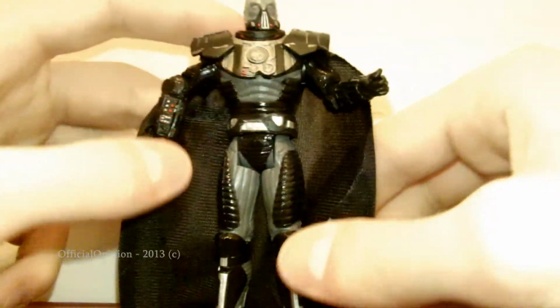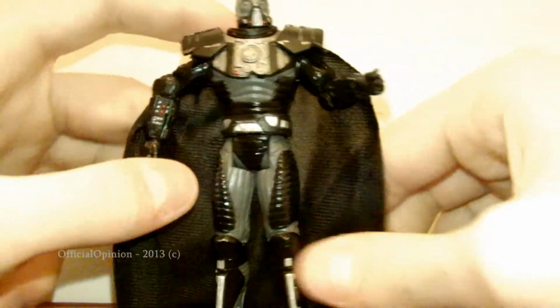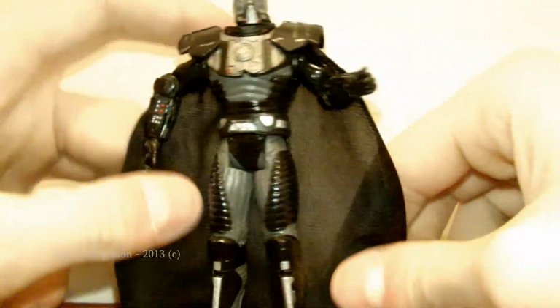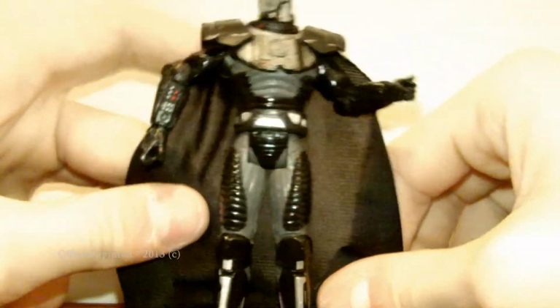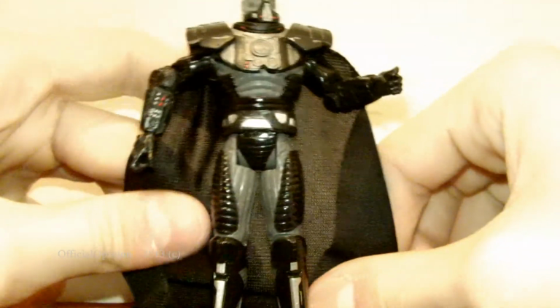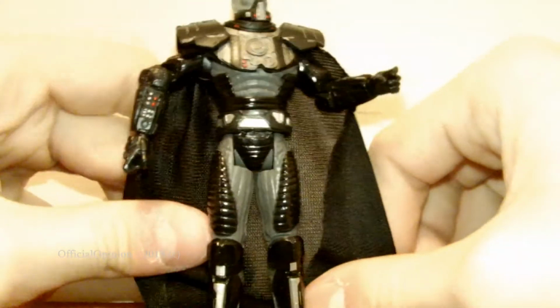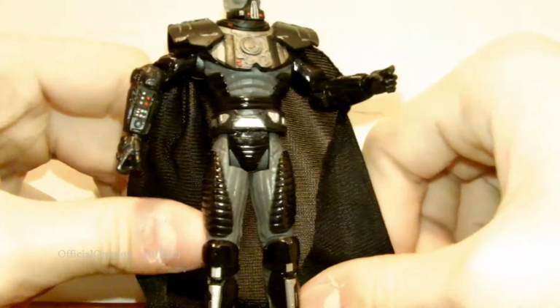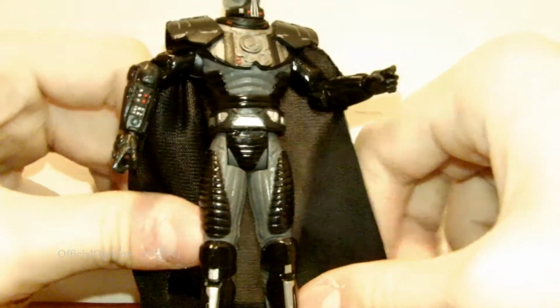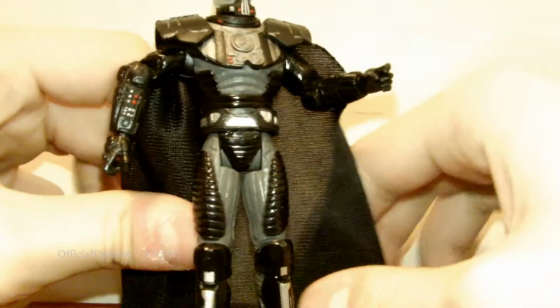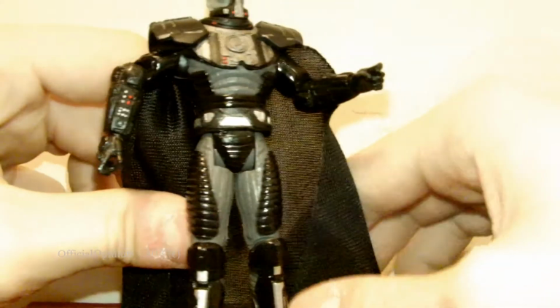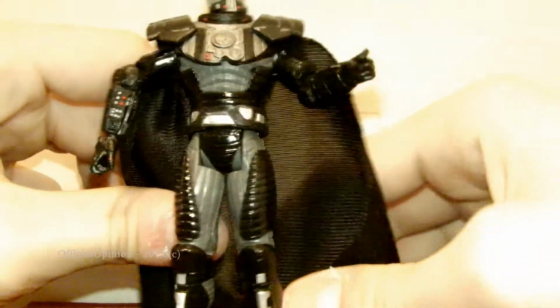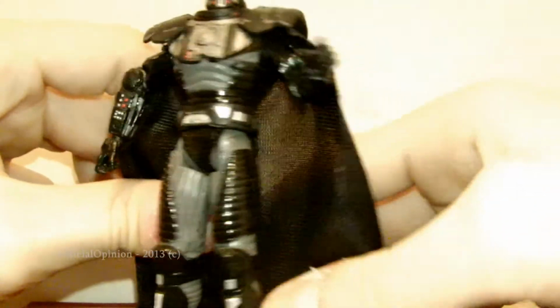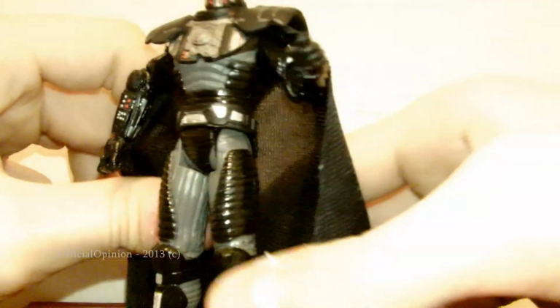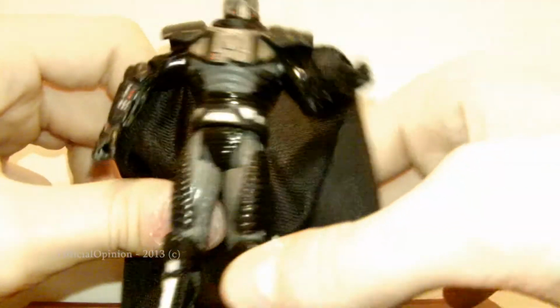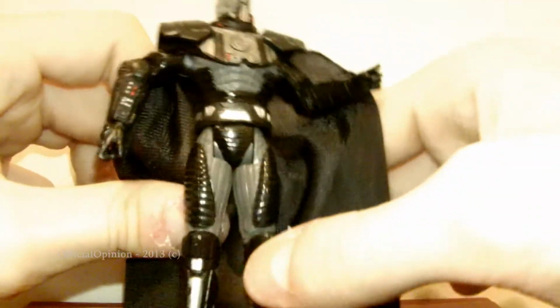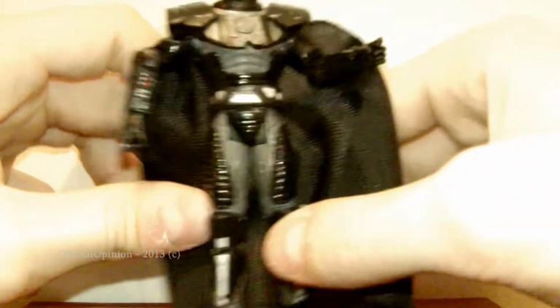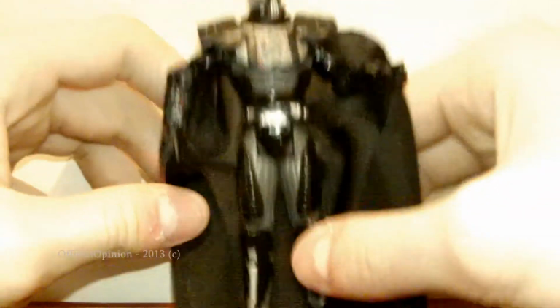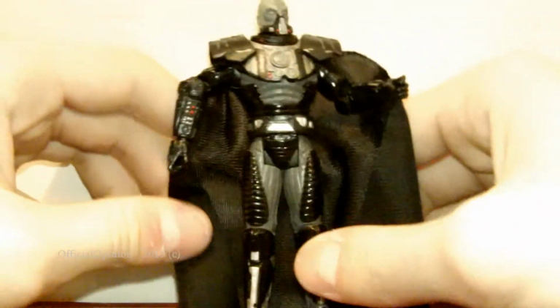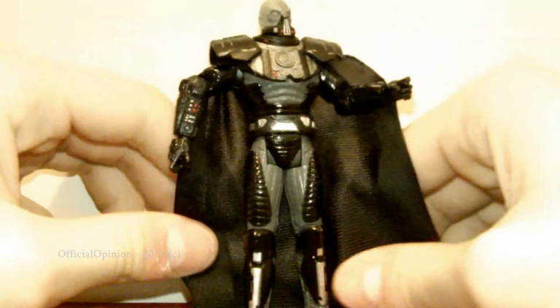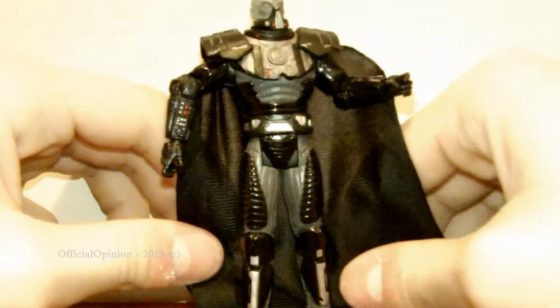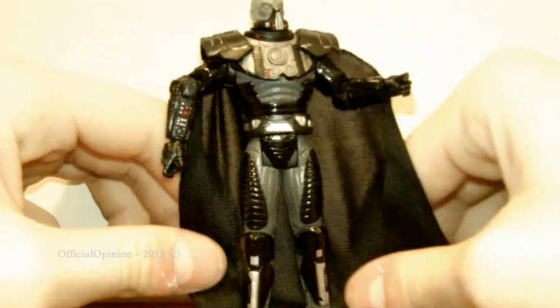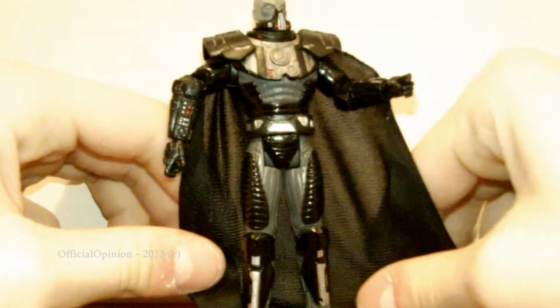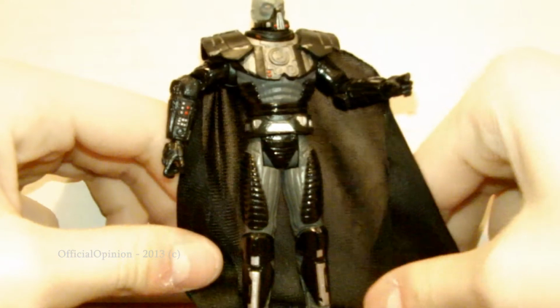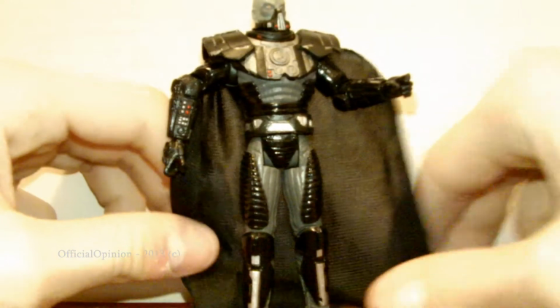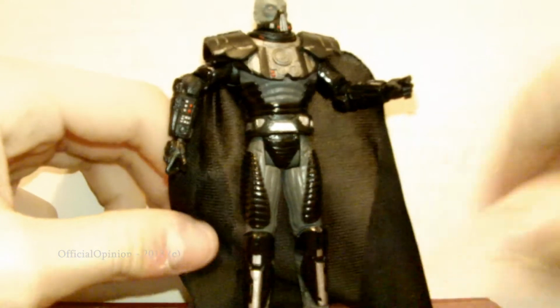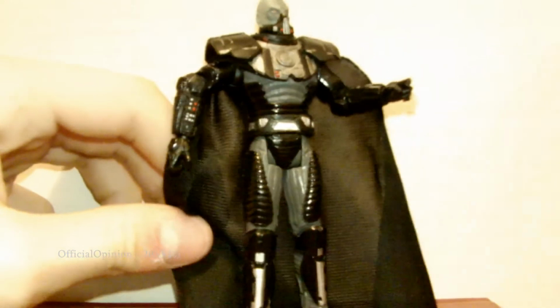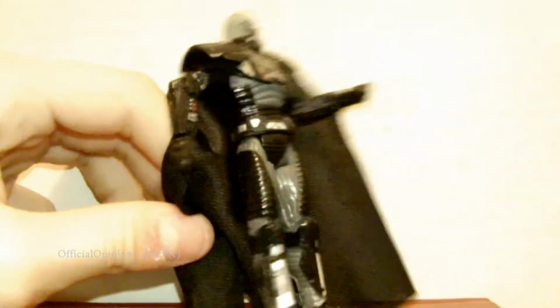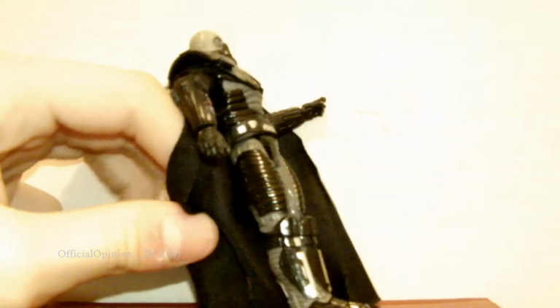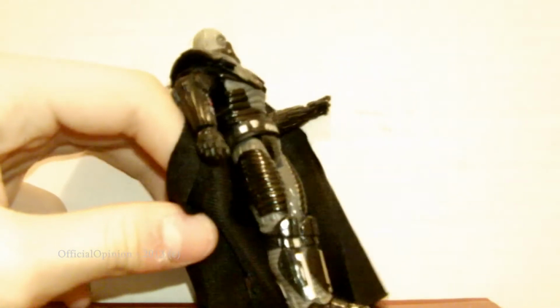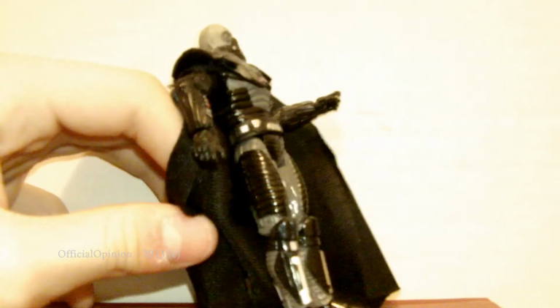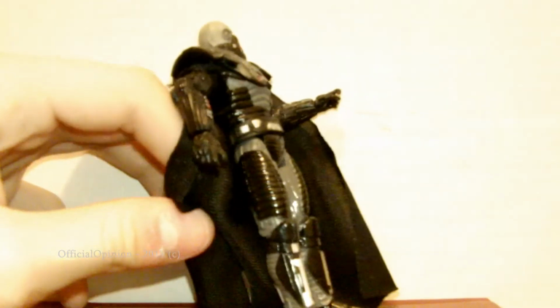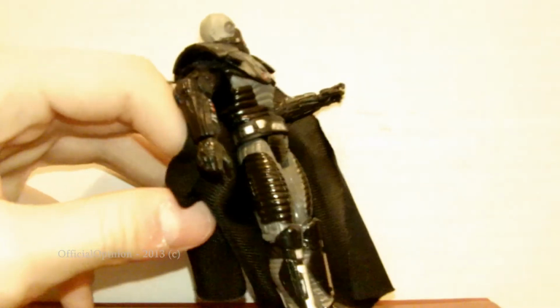And then he has the cloth cape that goes around the back, which I really like.